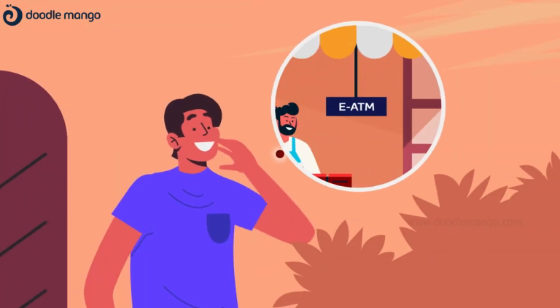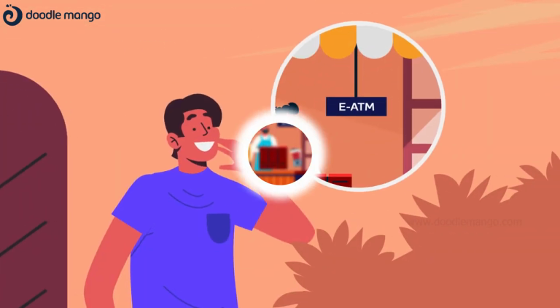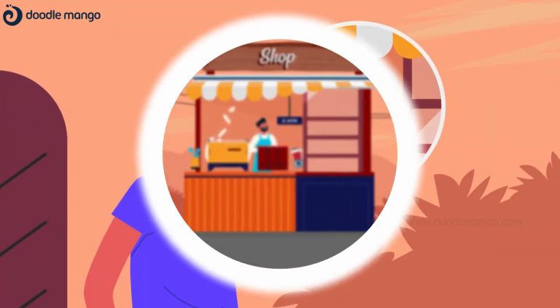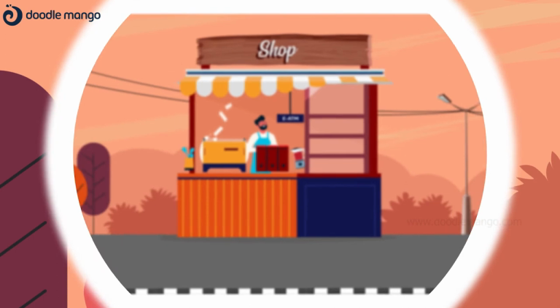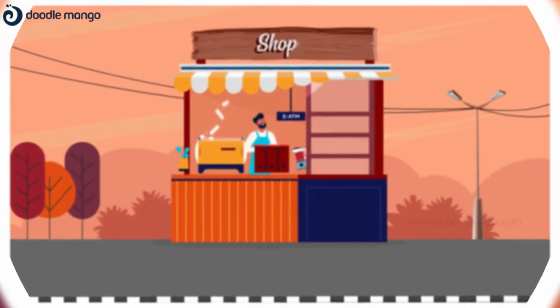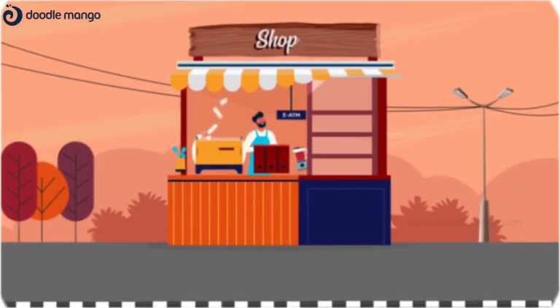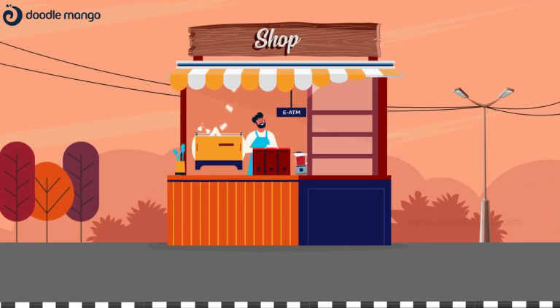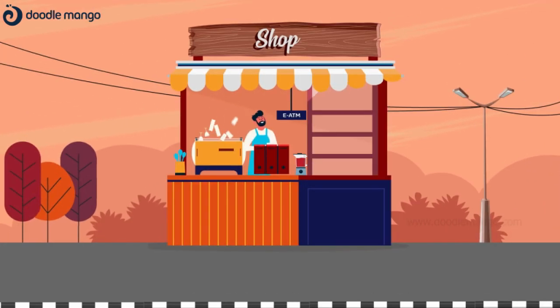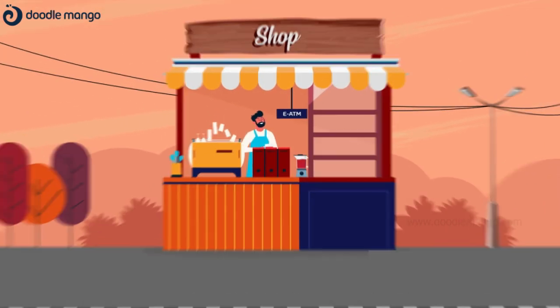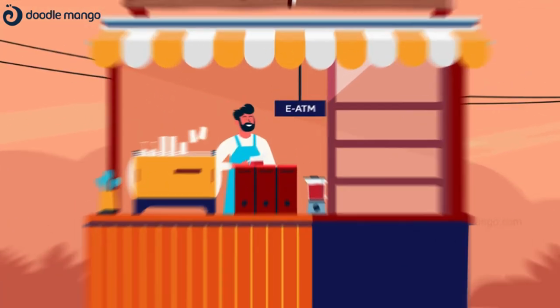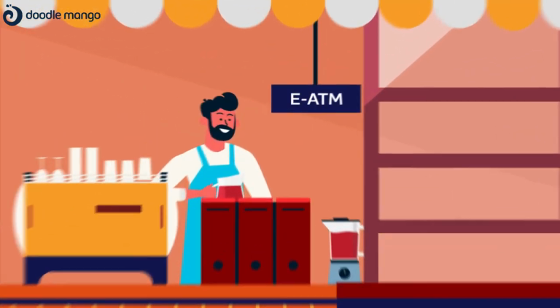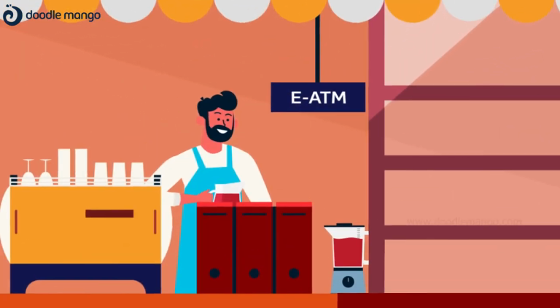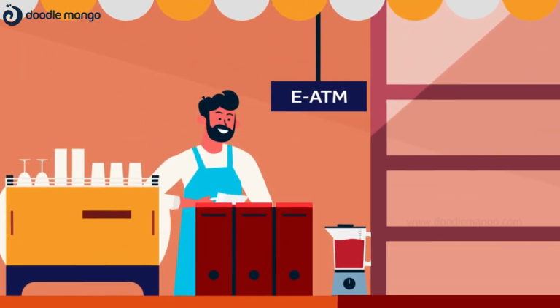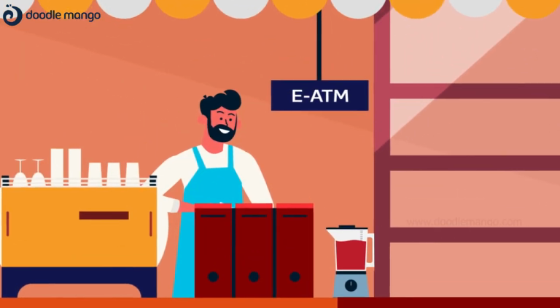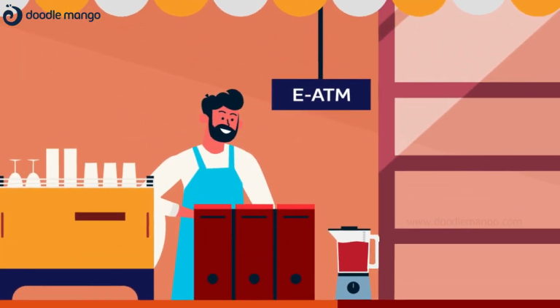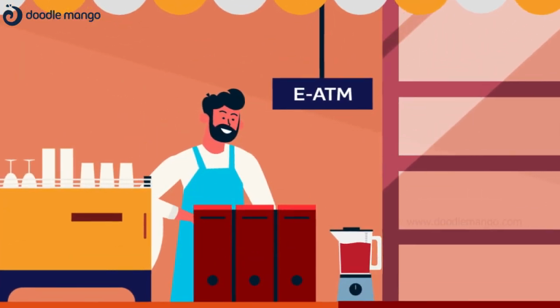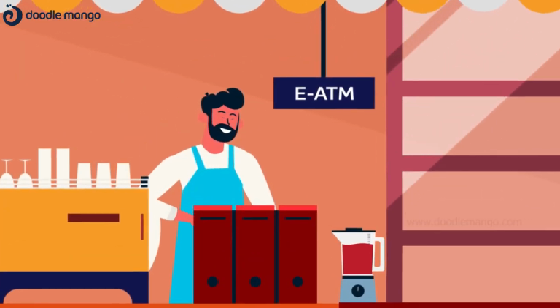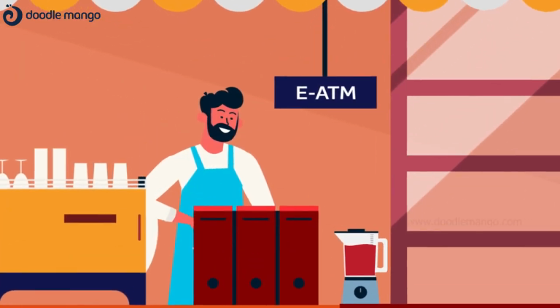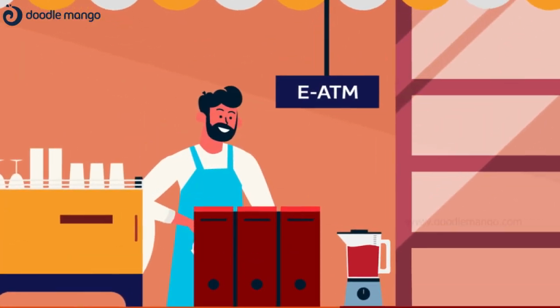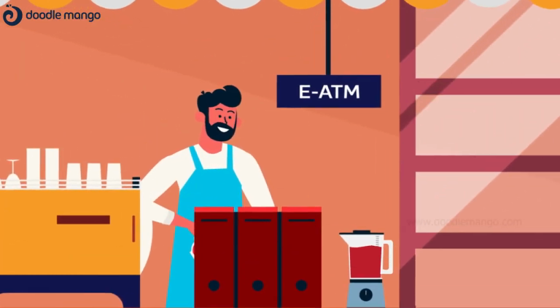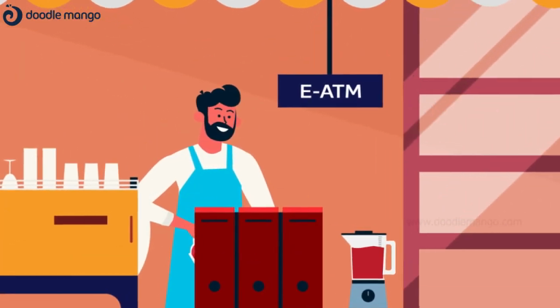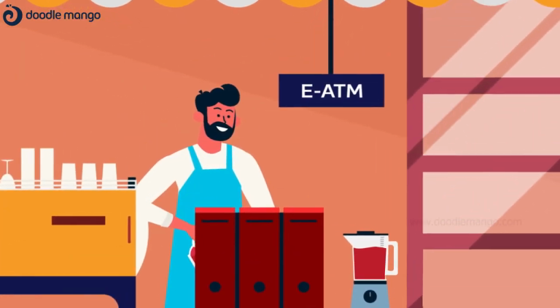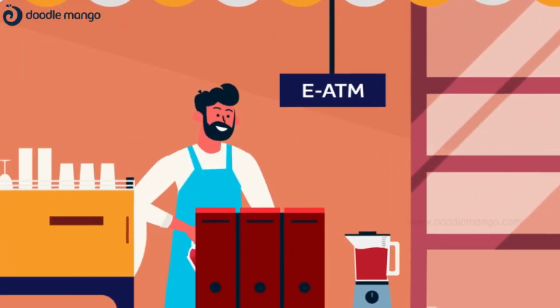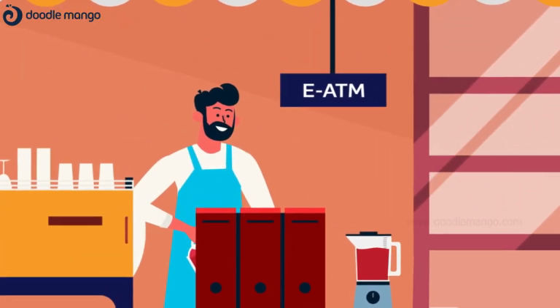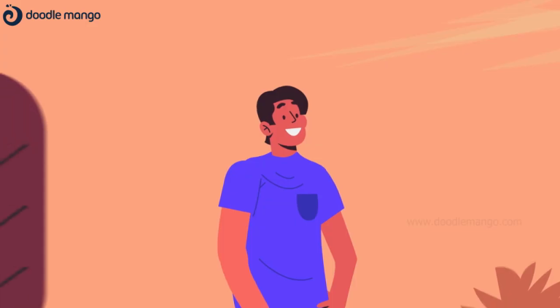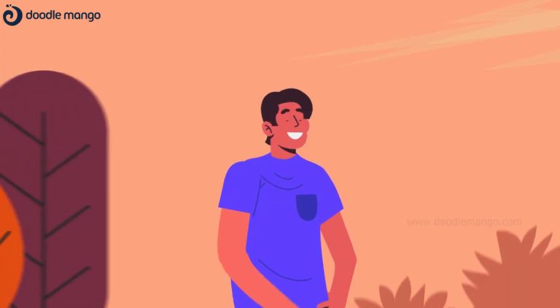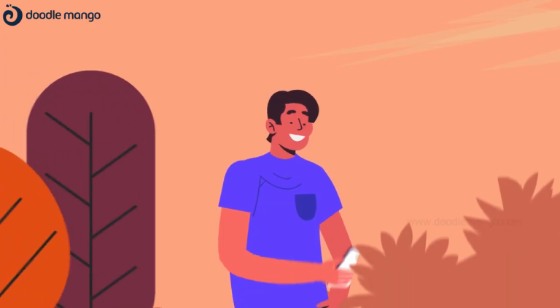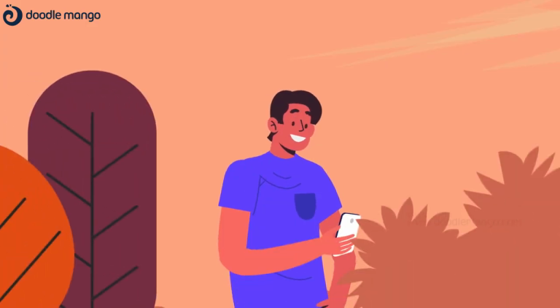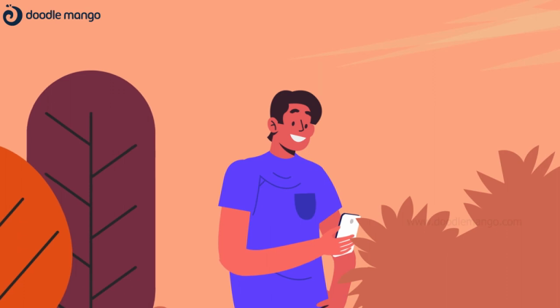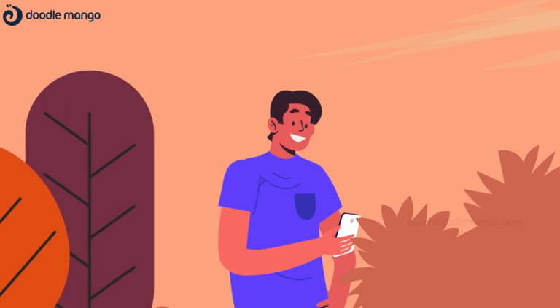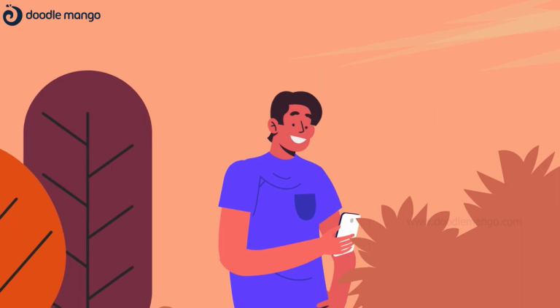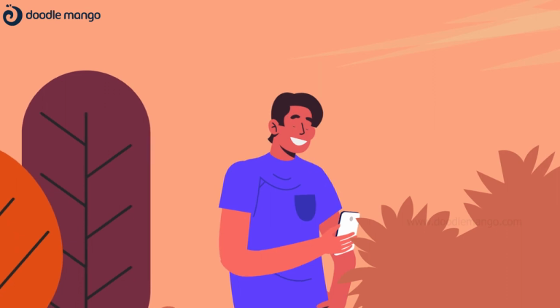With e-ATM, withdraw your cash from your local merchant around the corner or the shopkeeper opposite your house.